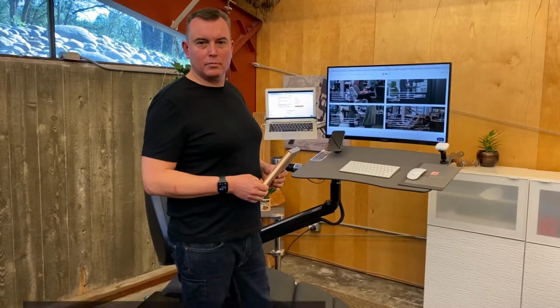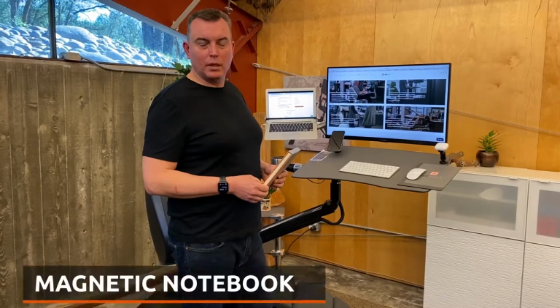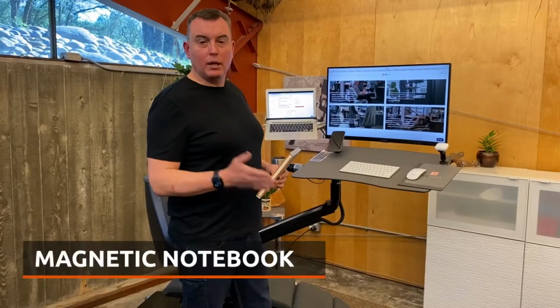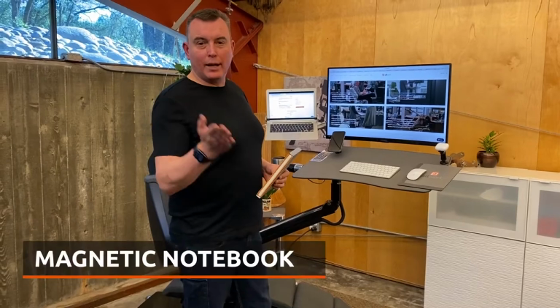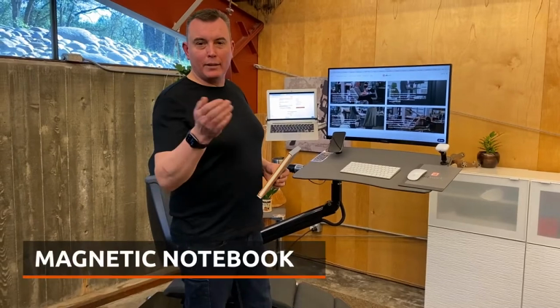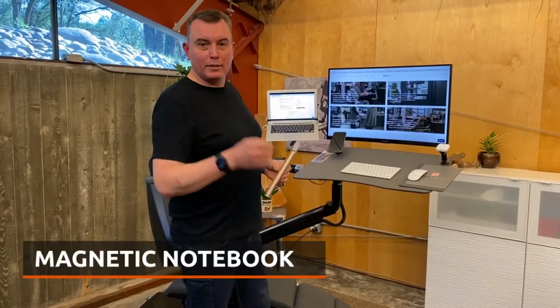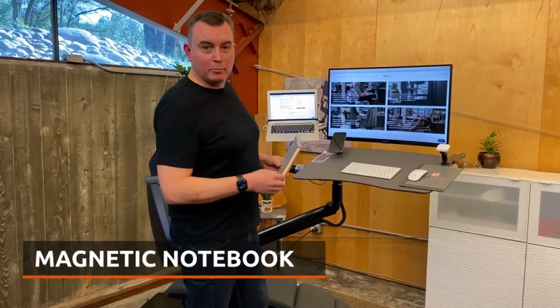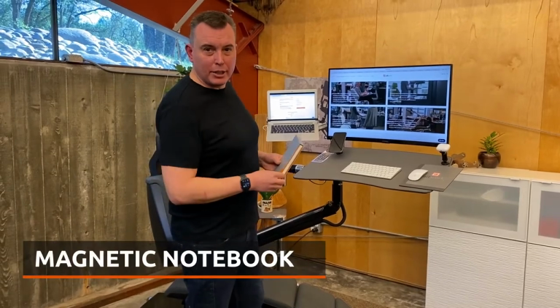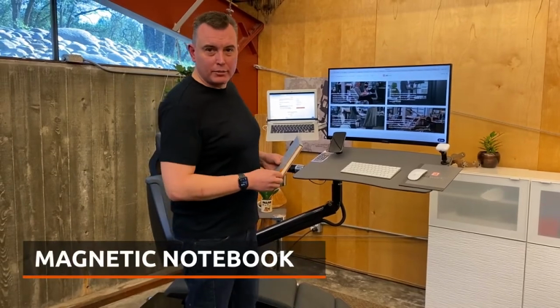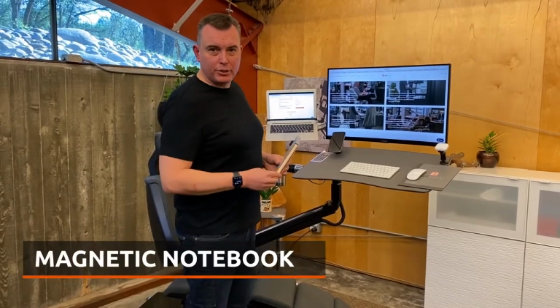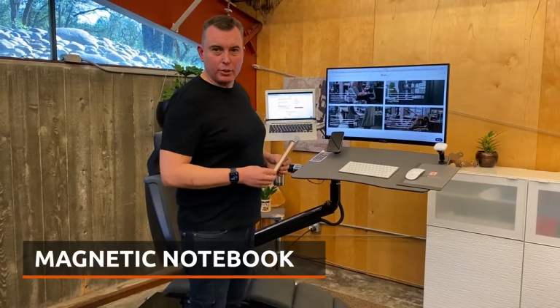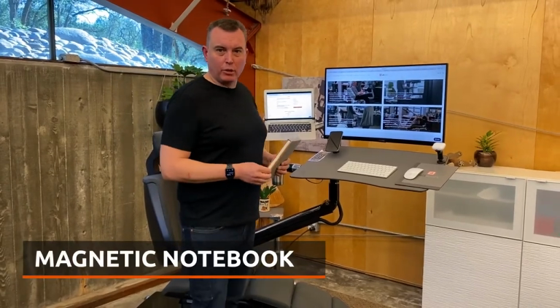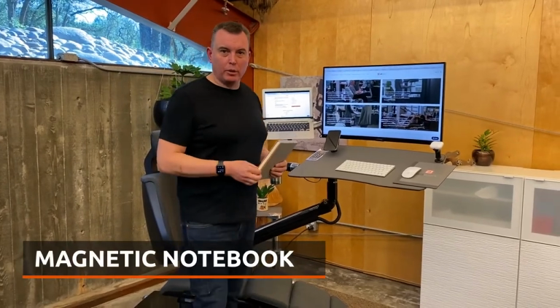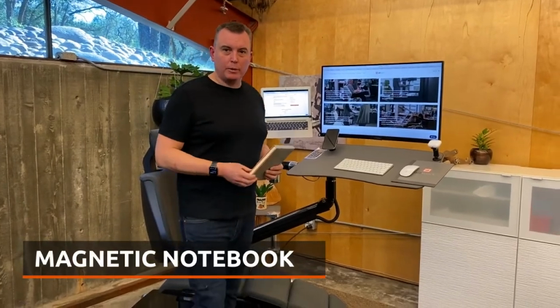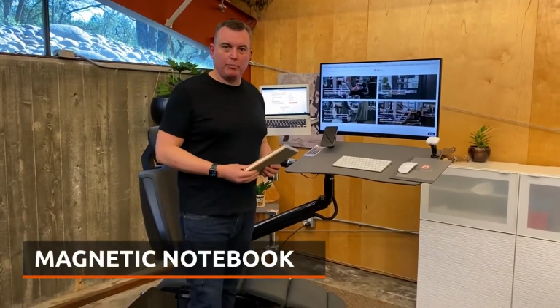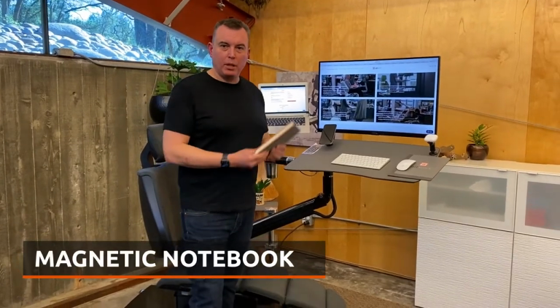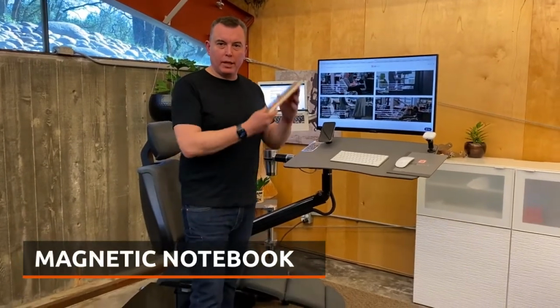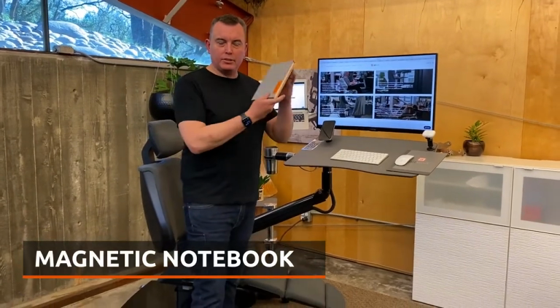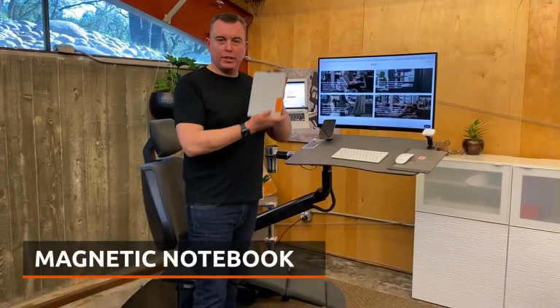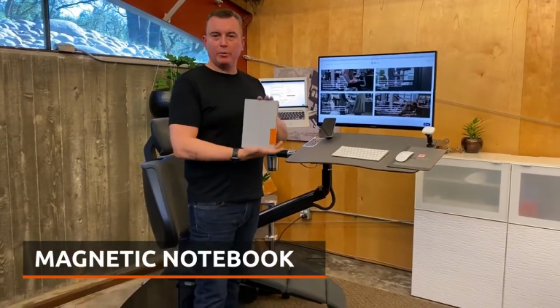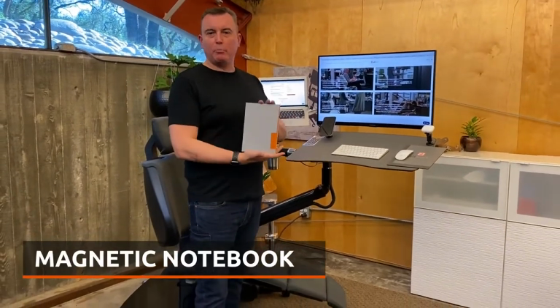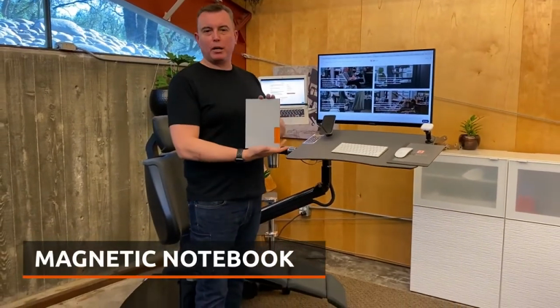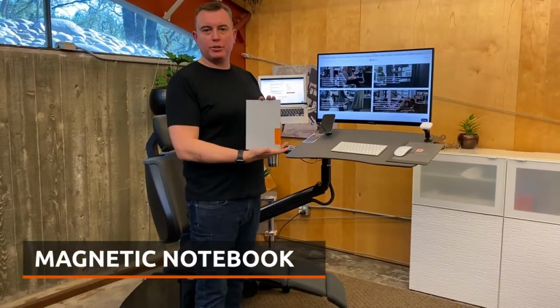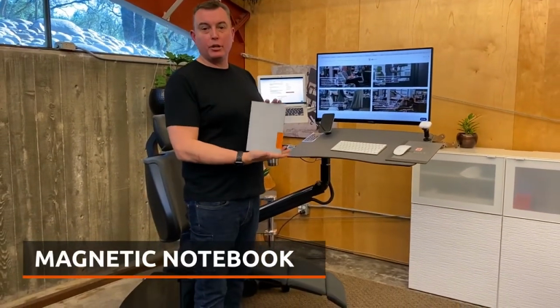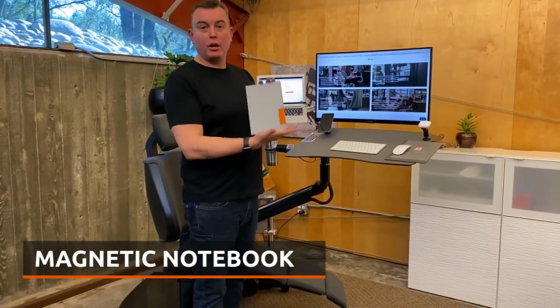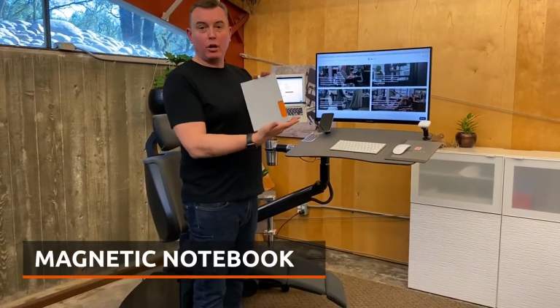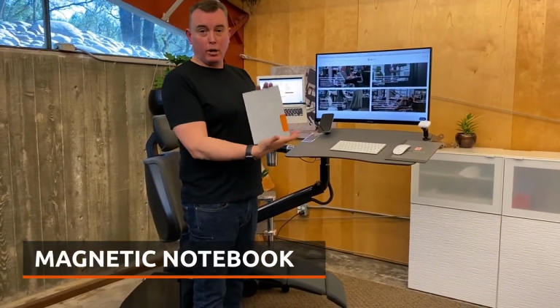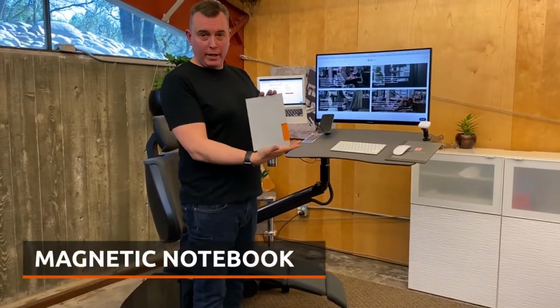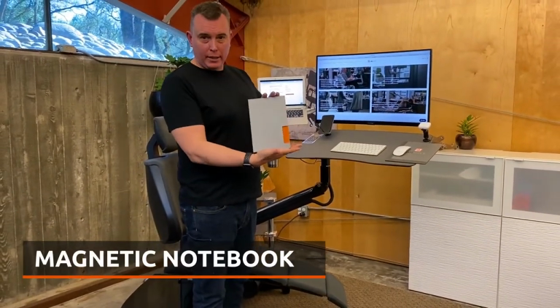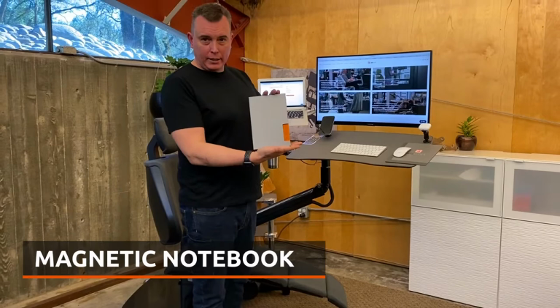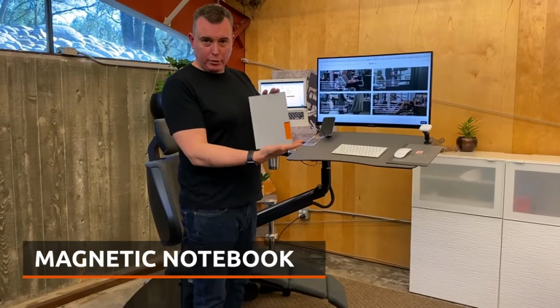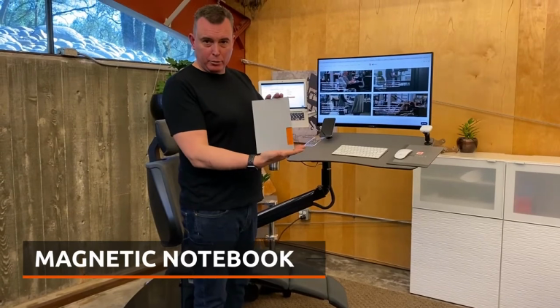Hi, I'm Che, CEO of Altwork, and today we're unboxing our magnetic notebooks.